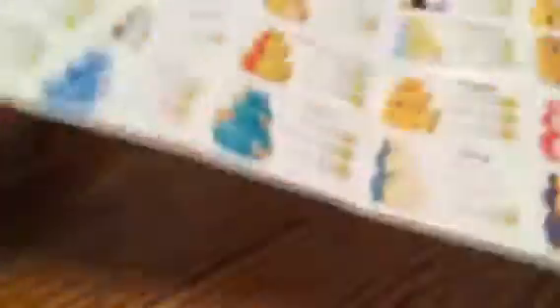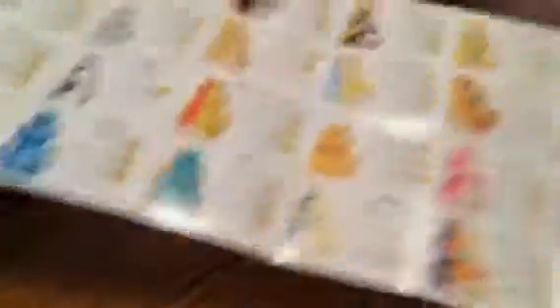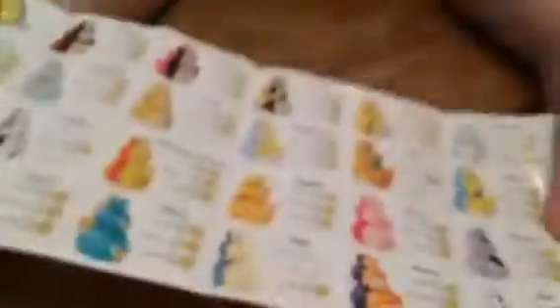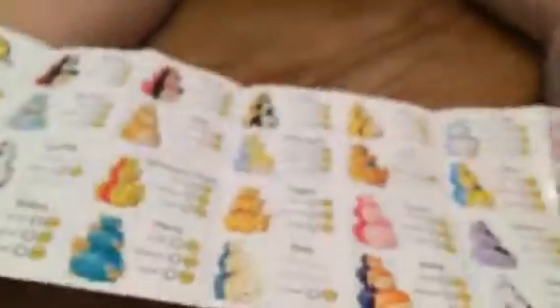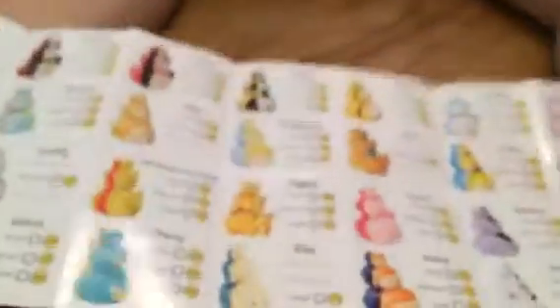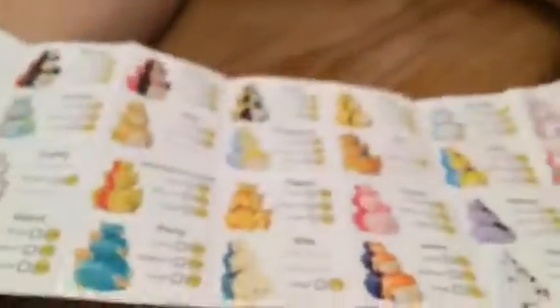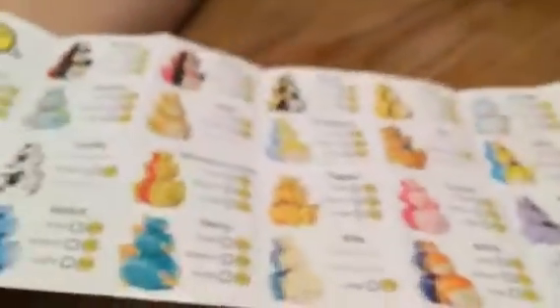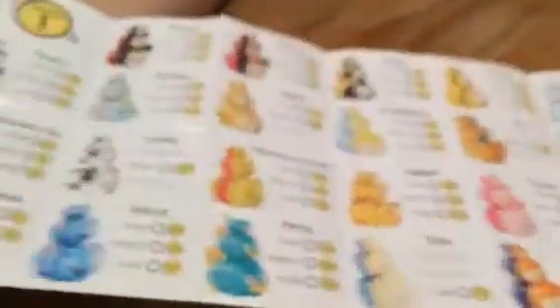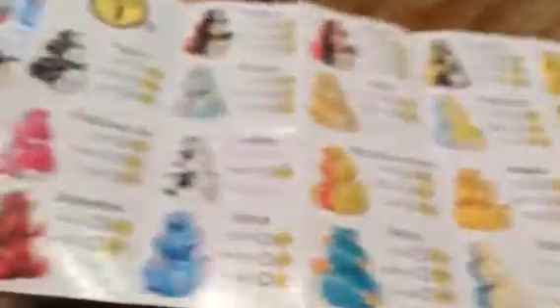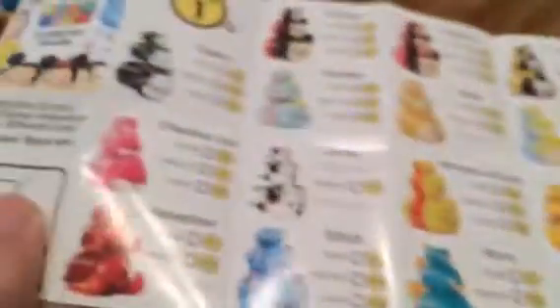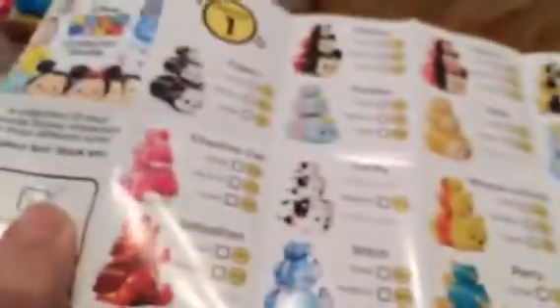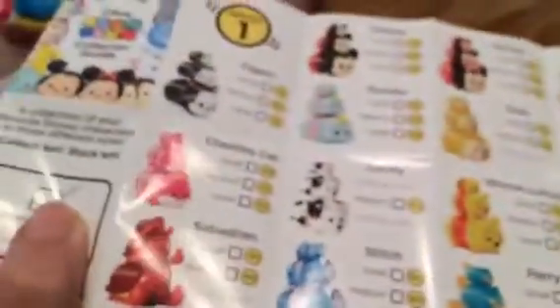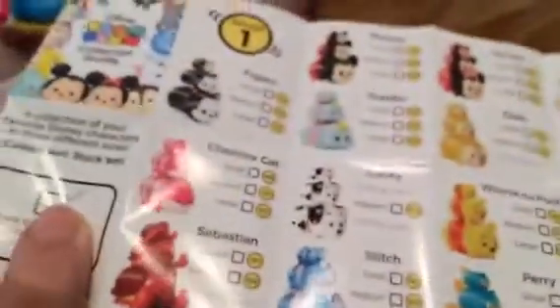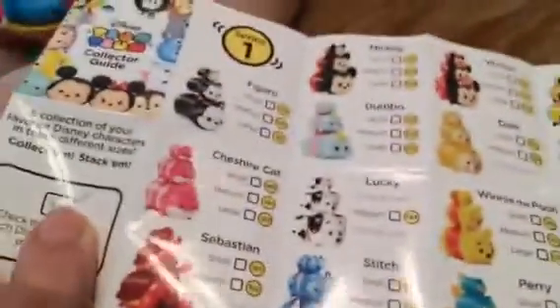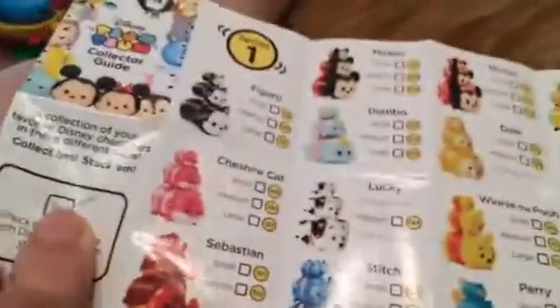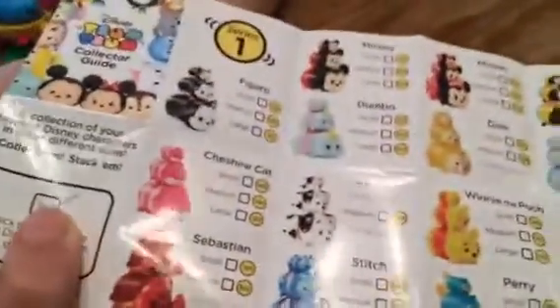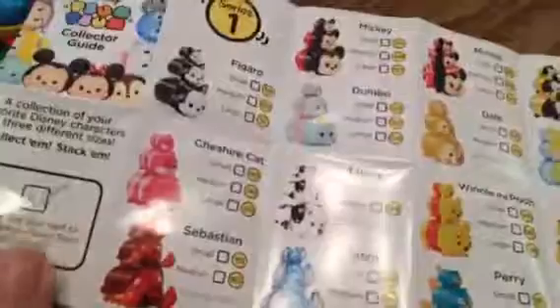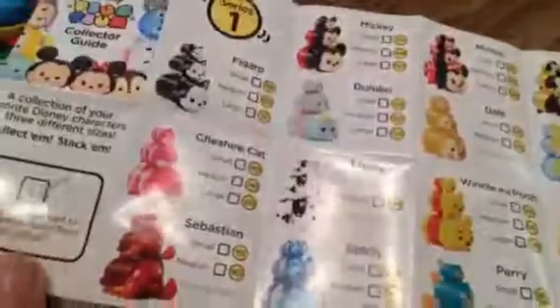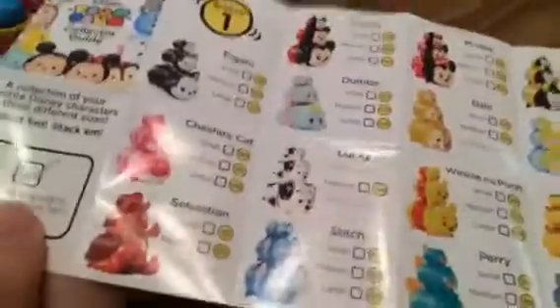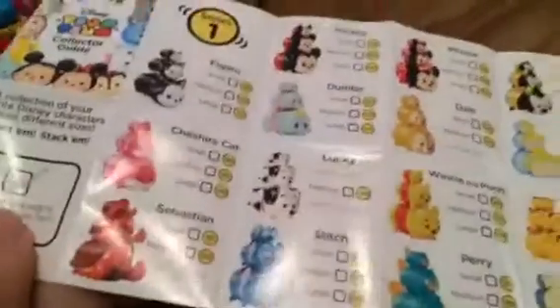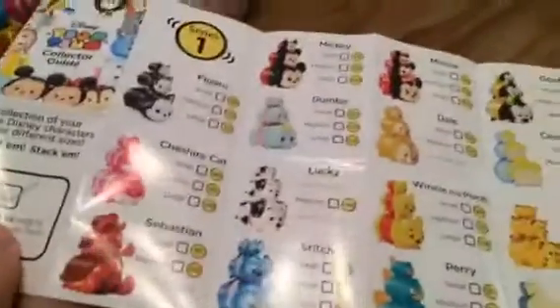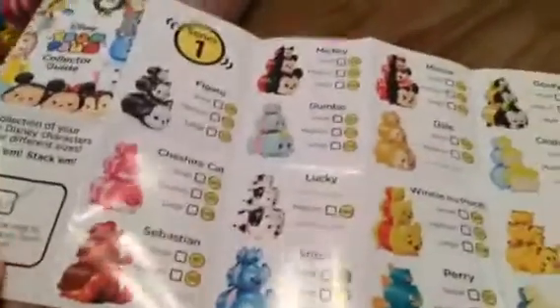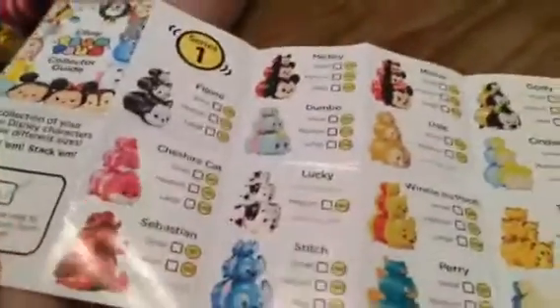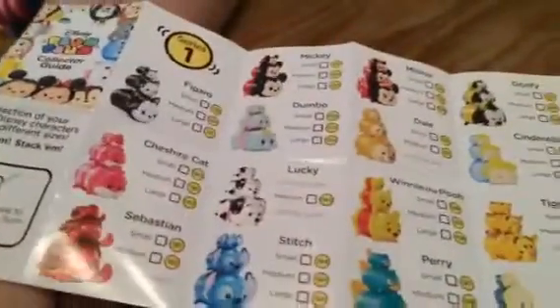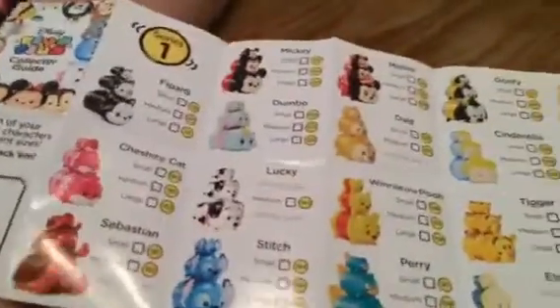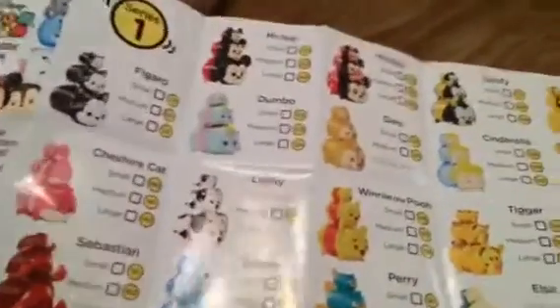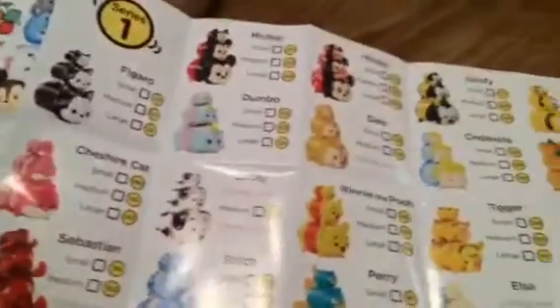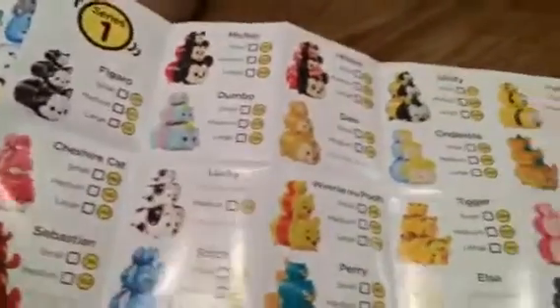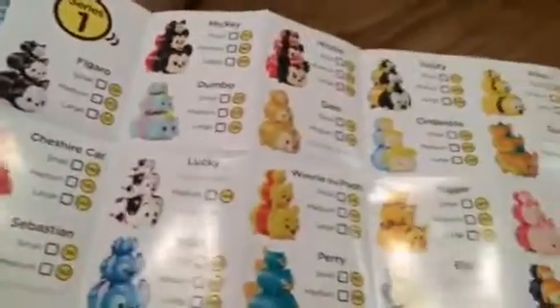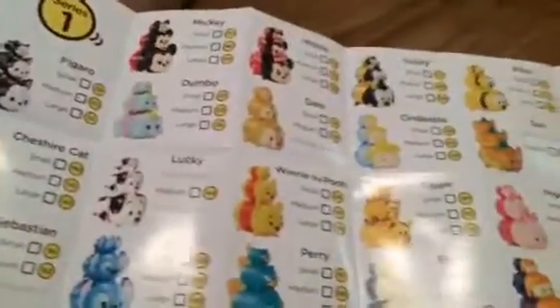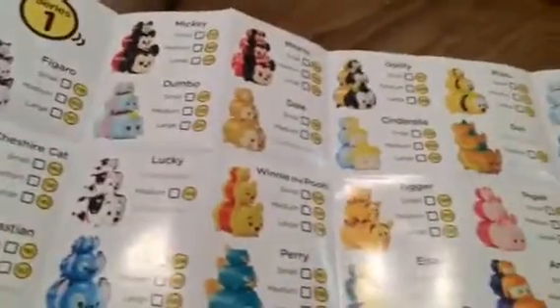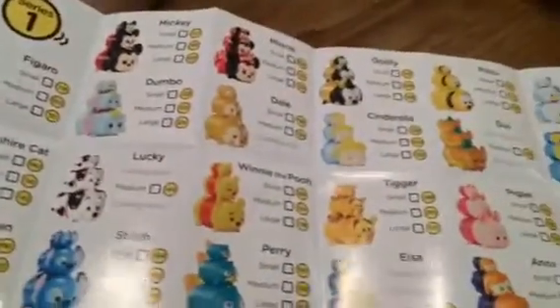This is what it looks like. It has all different sizes of every Zoom Zoom in Series 1. That's awesome.